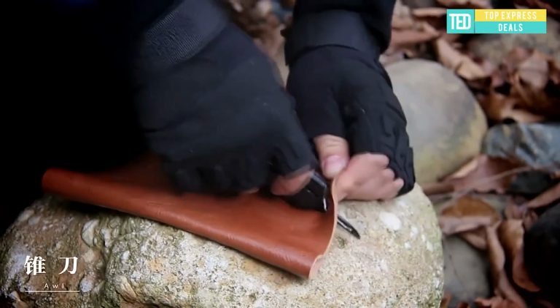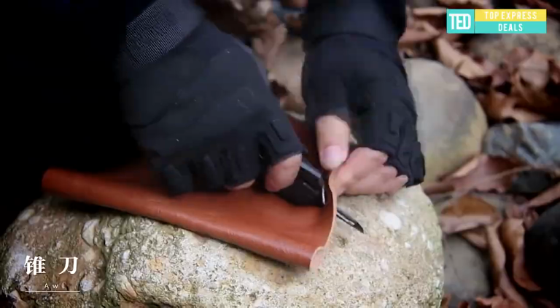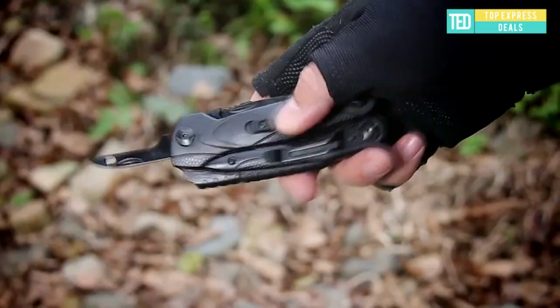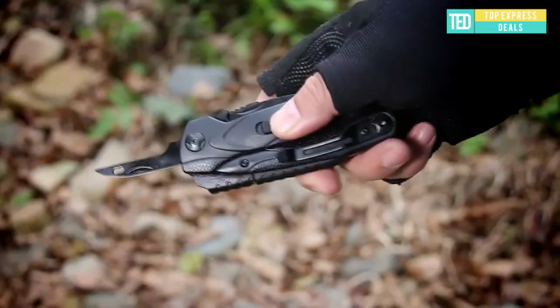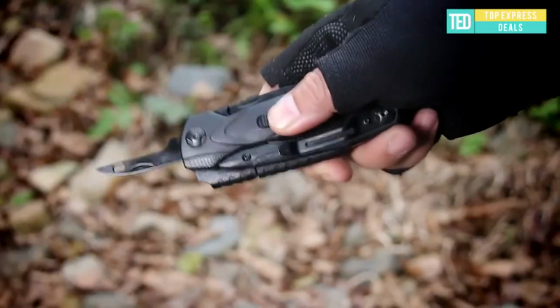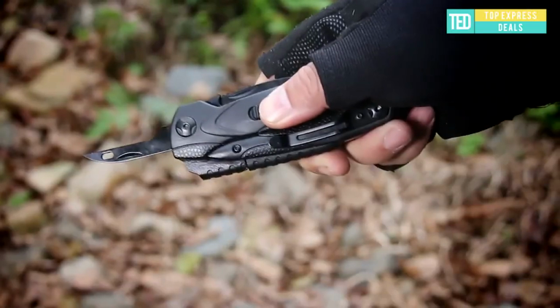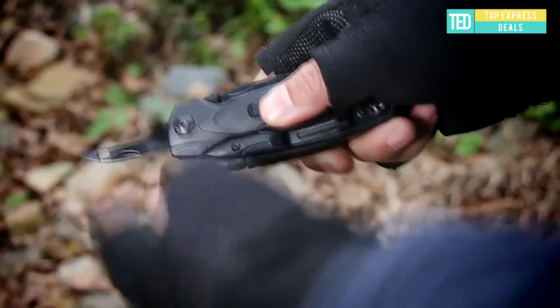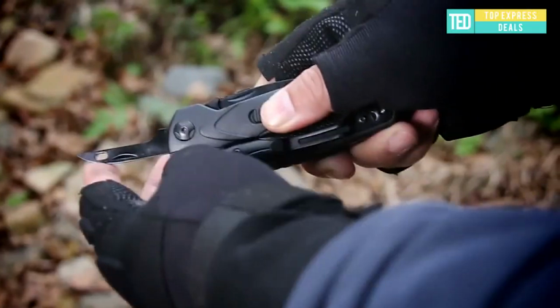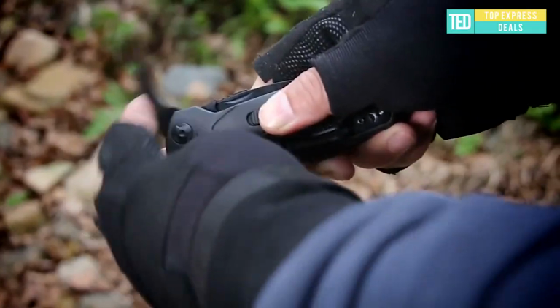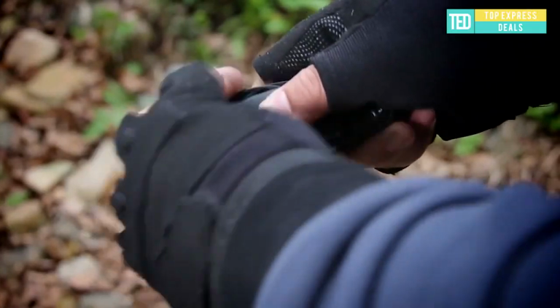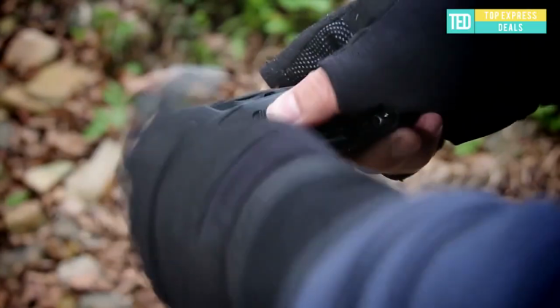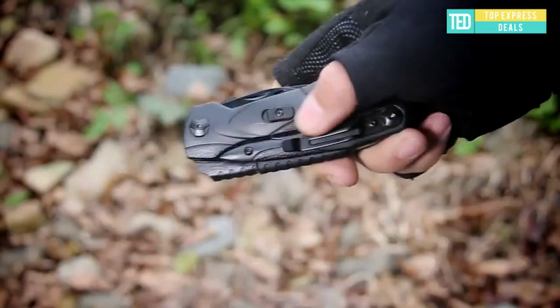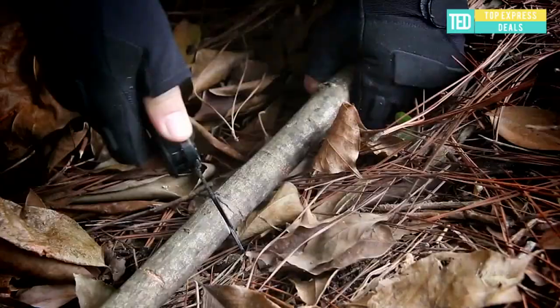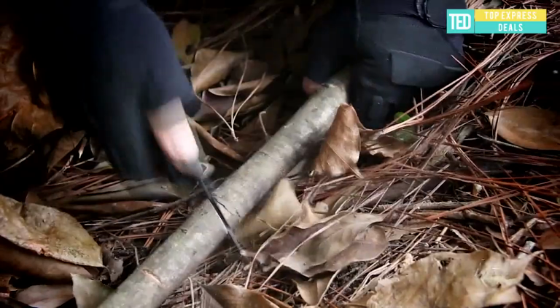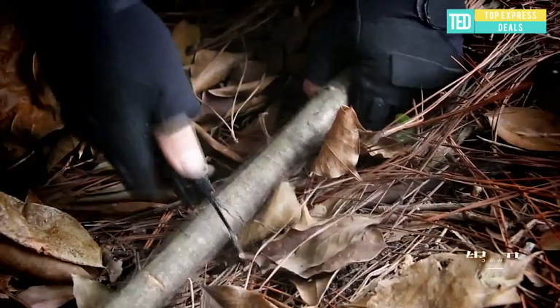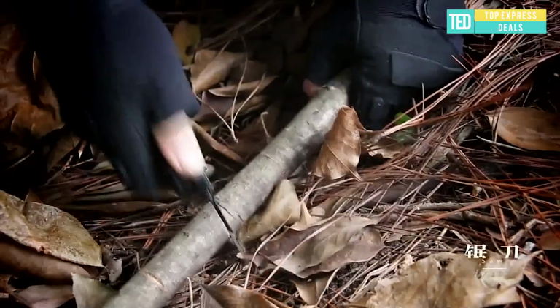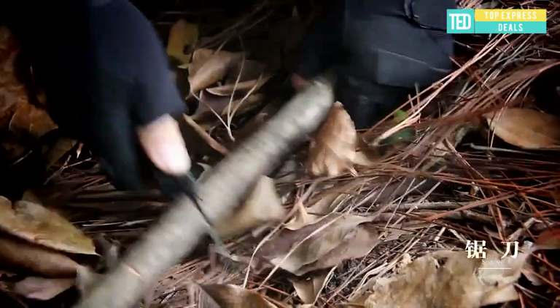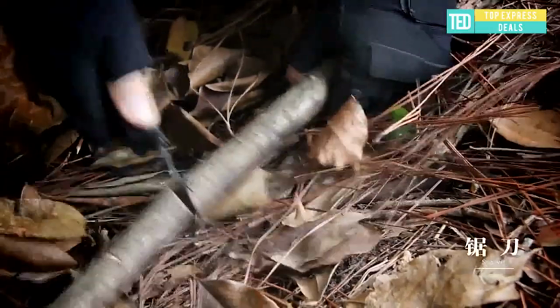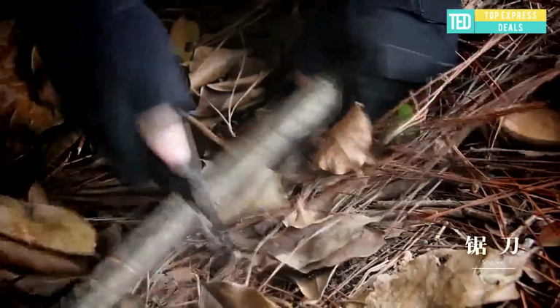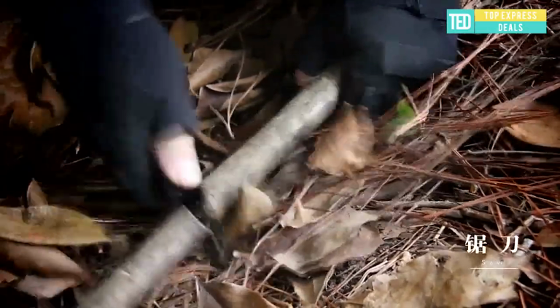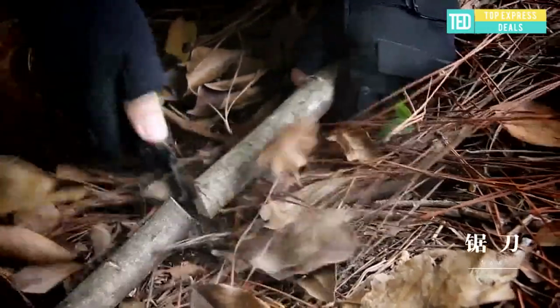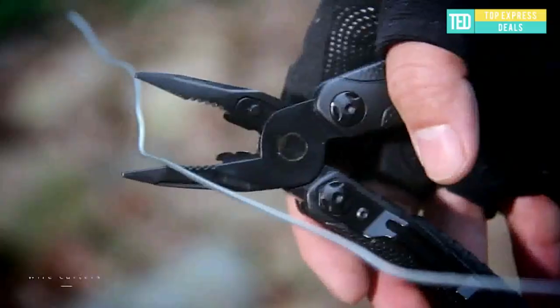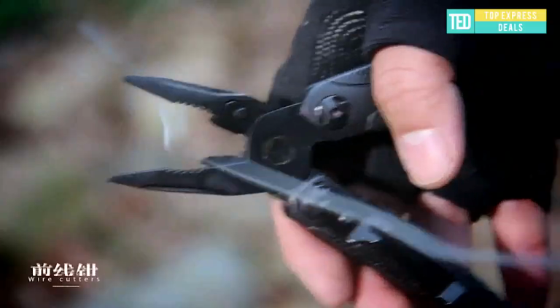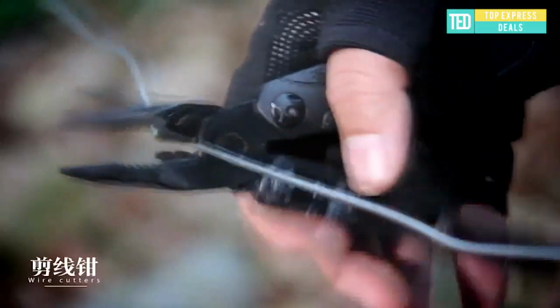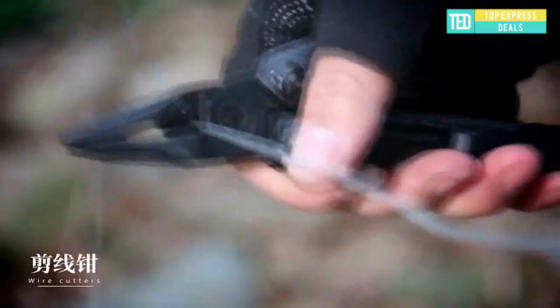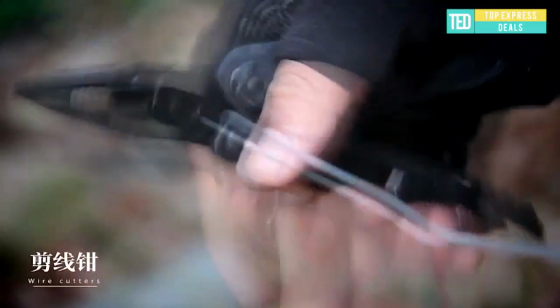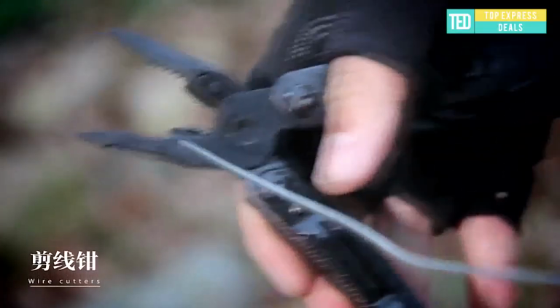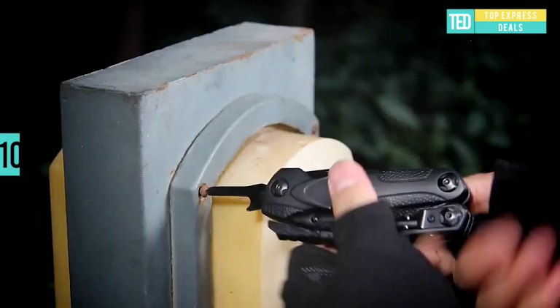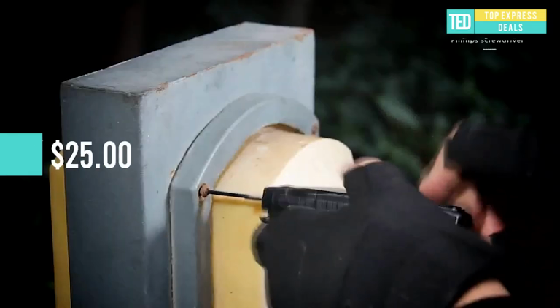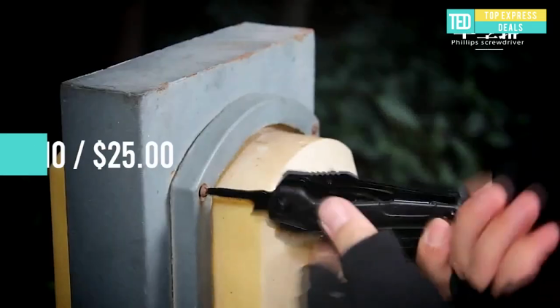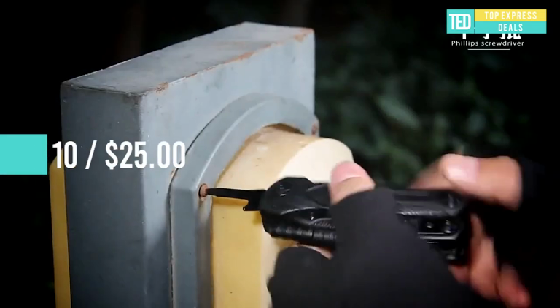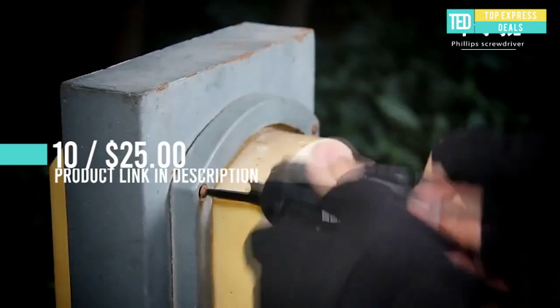Additional tools include an awl, scraper, threader, saw, Phillips screwdriver, bottle opener, can opener, flat screwdriver, and knife.